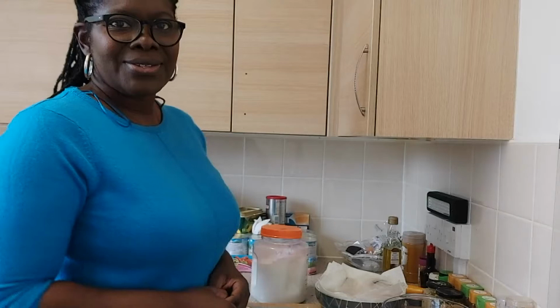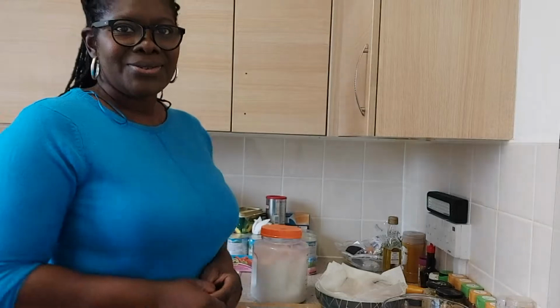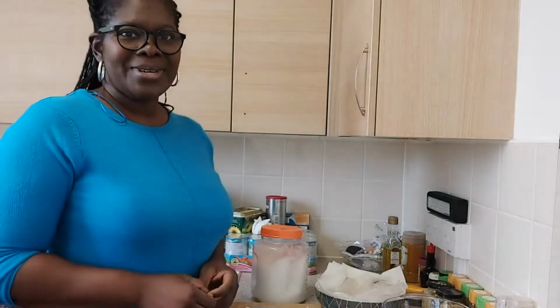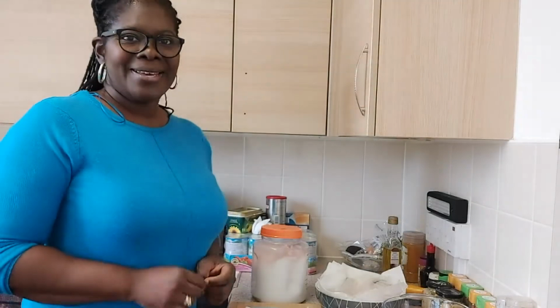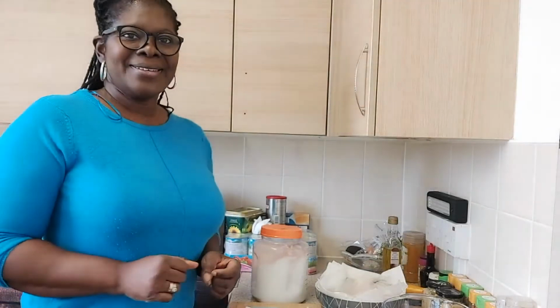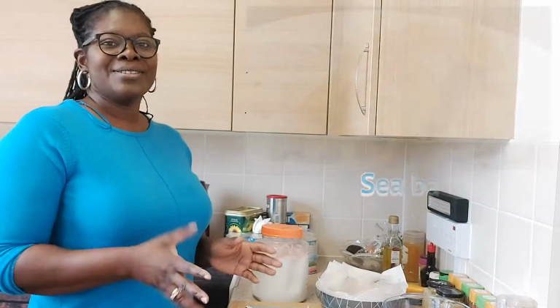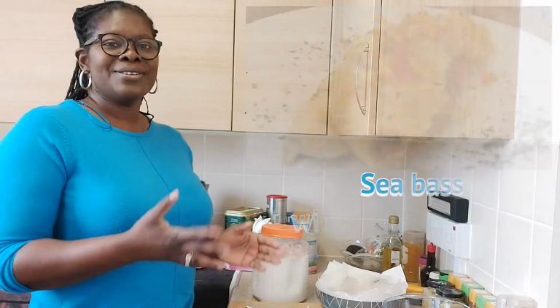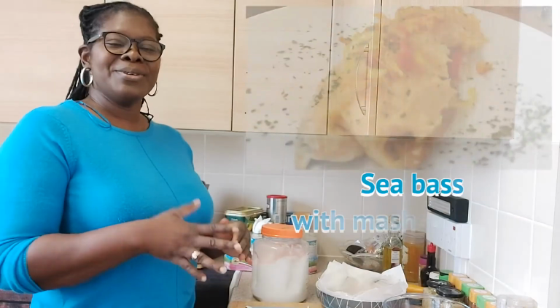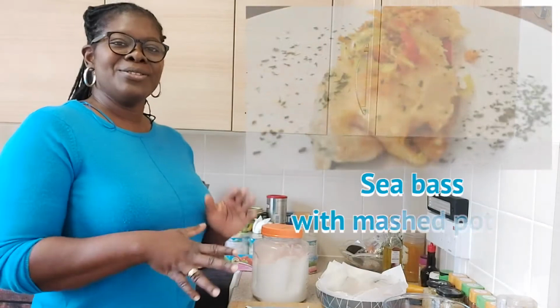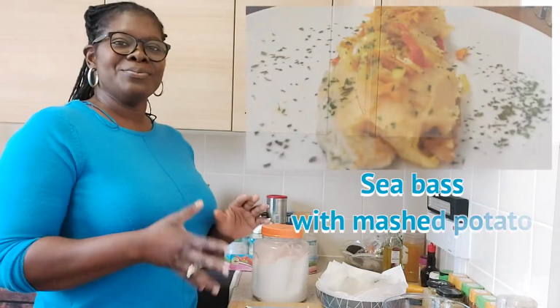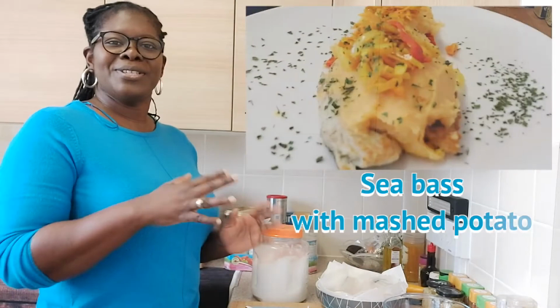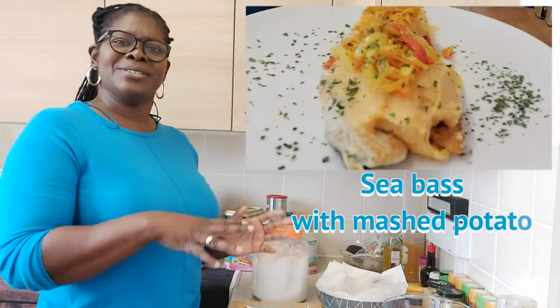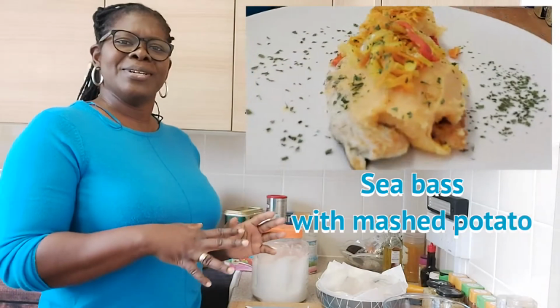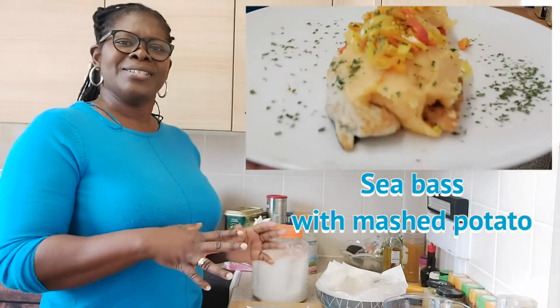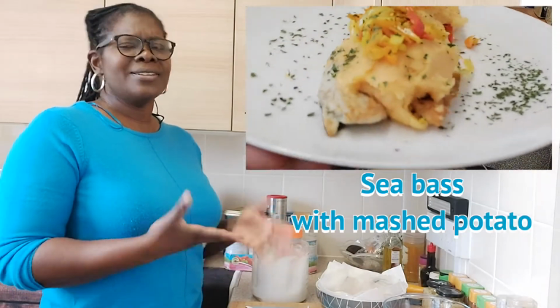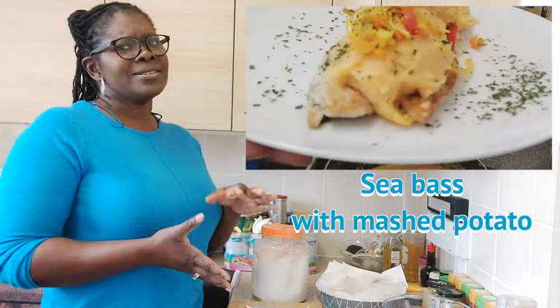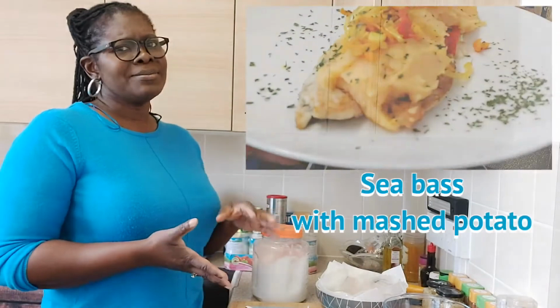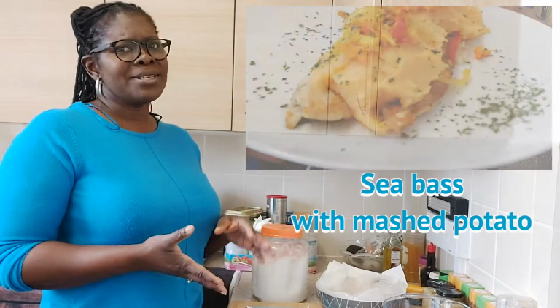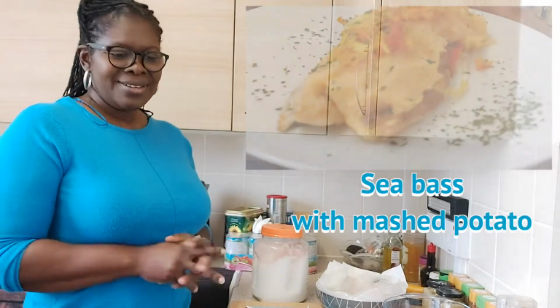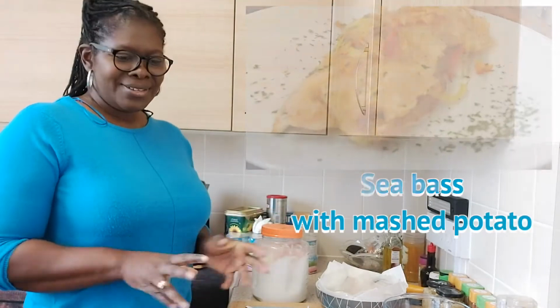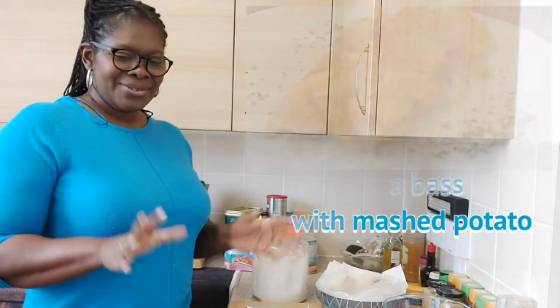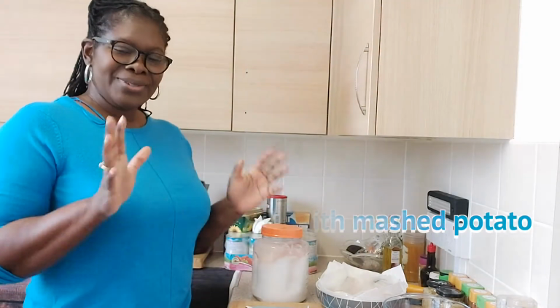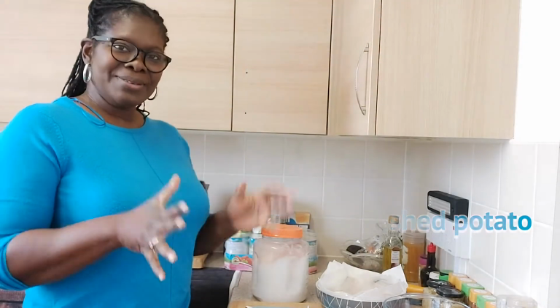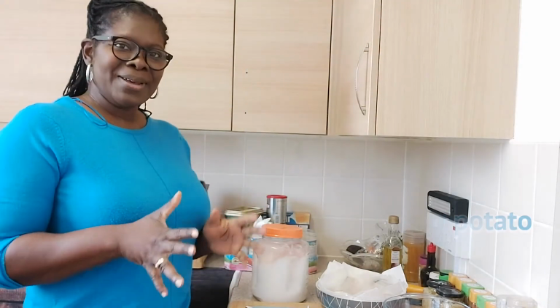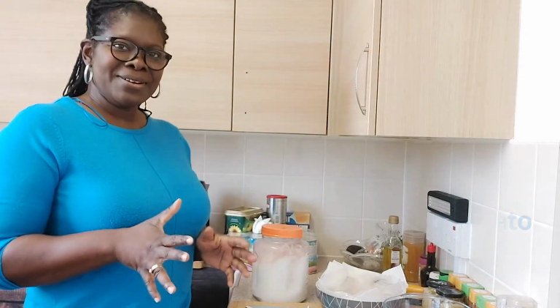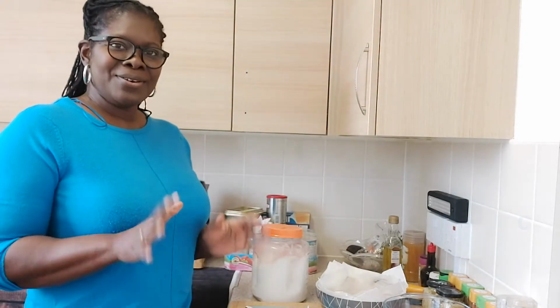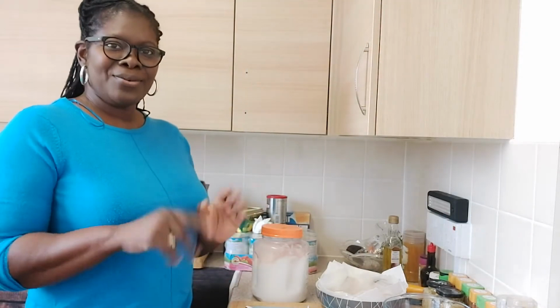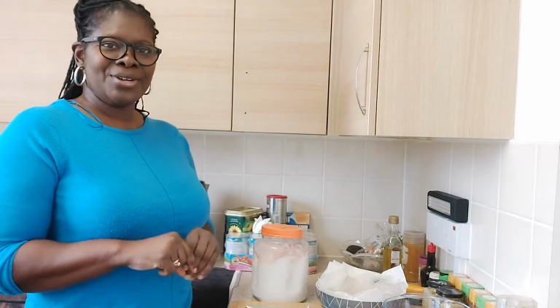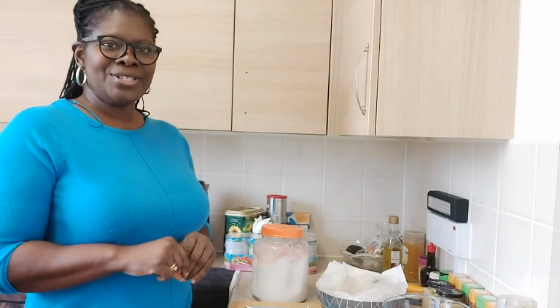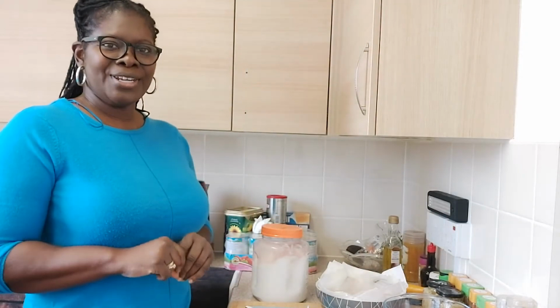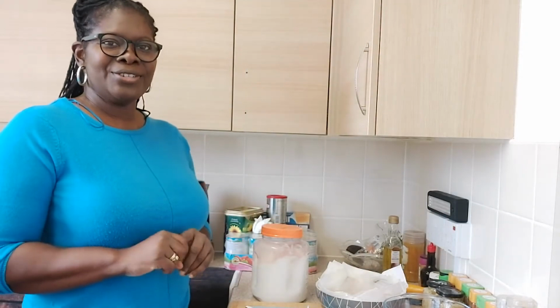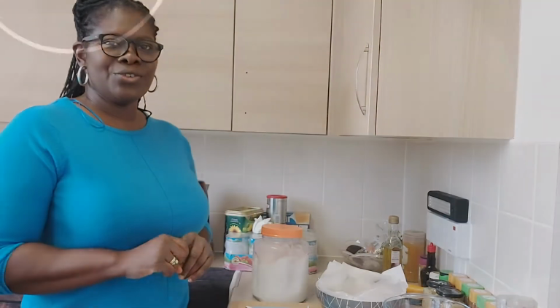So guys, it's going to be two potato mash and sea bass, so sit back, watch and enjoy.